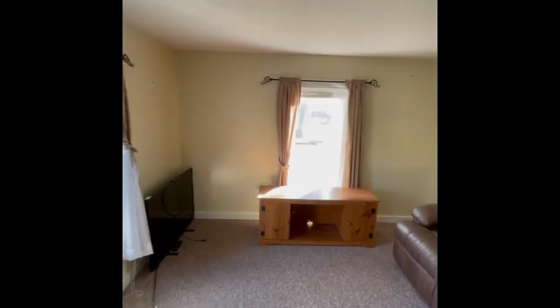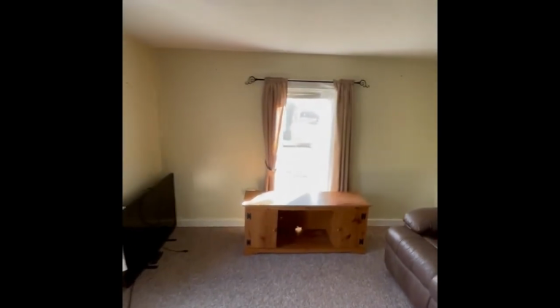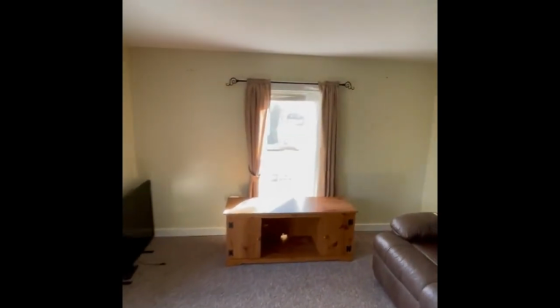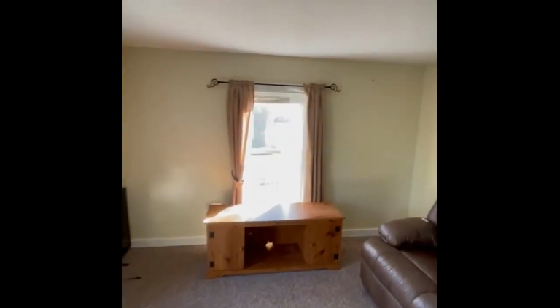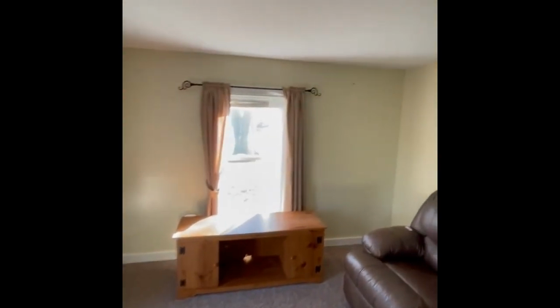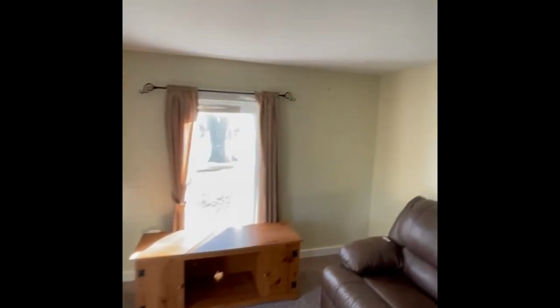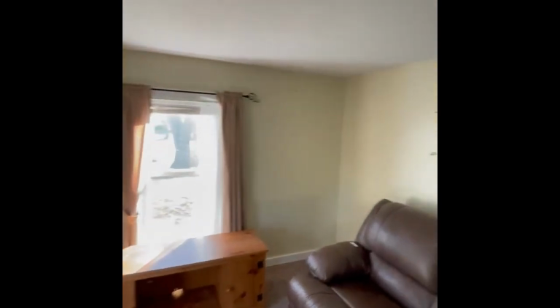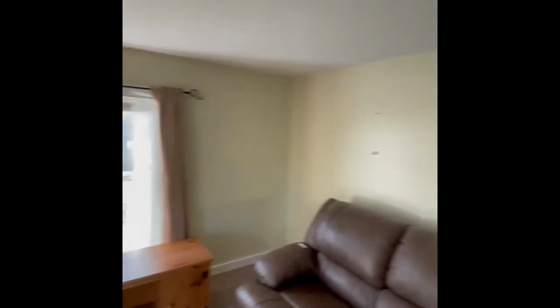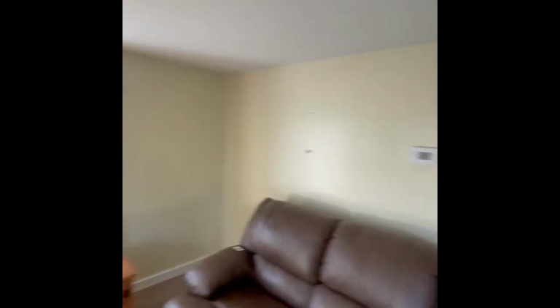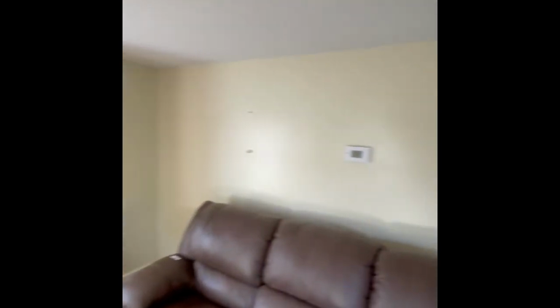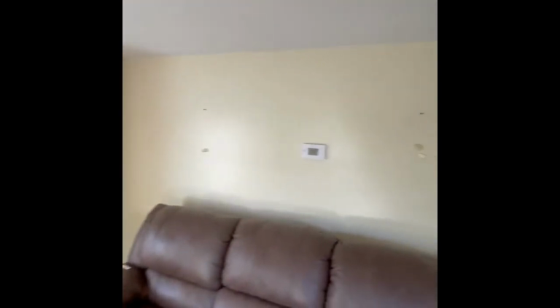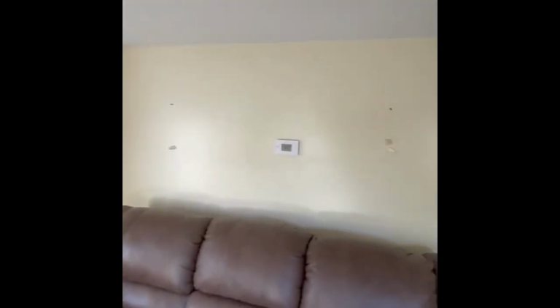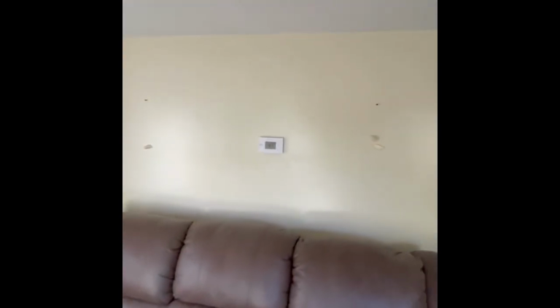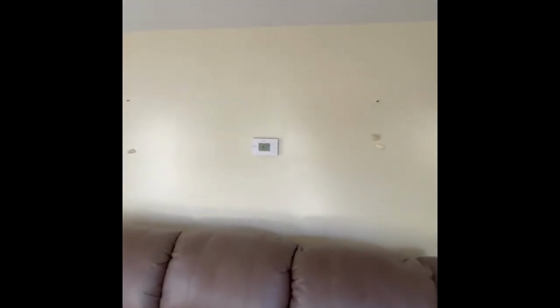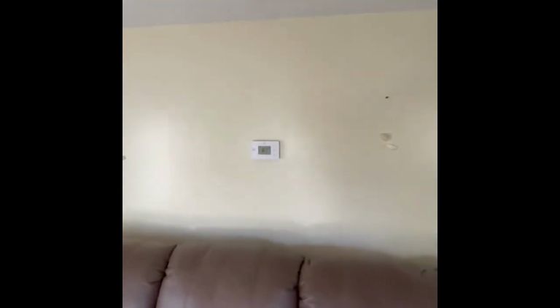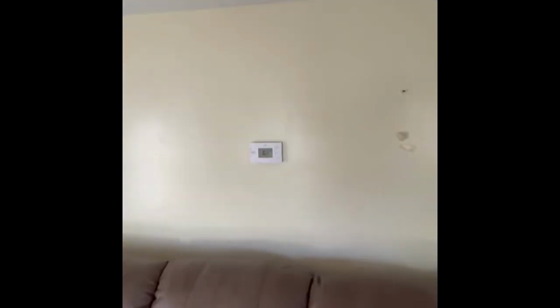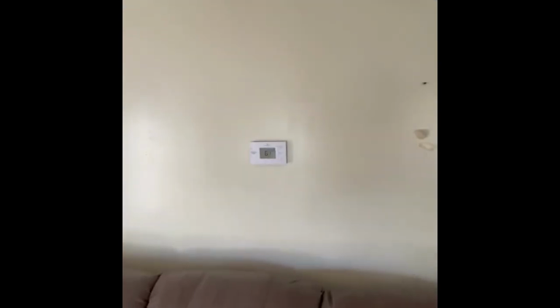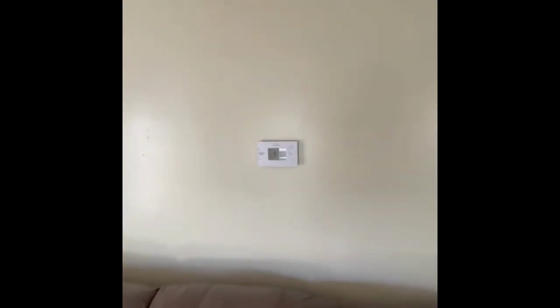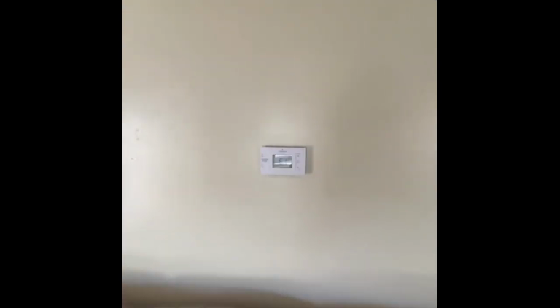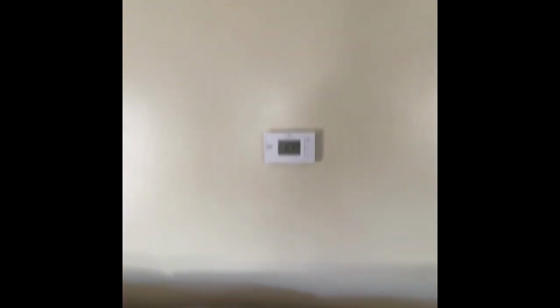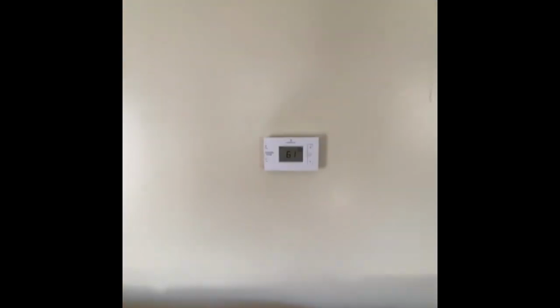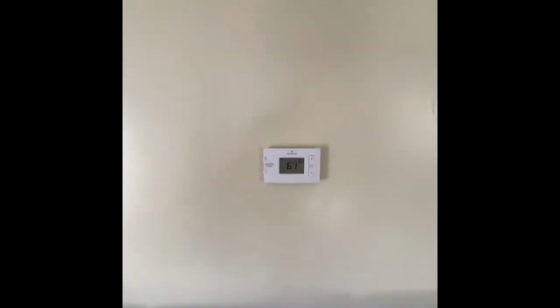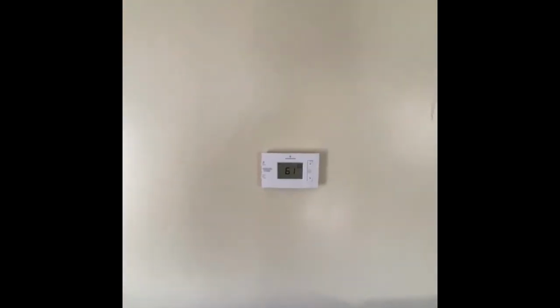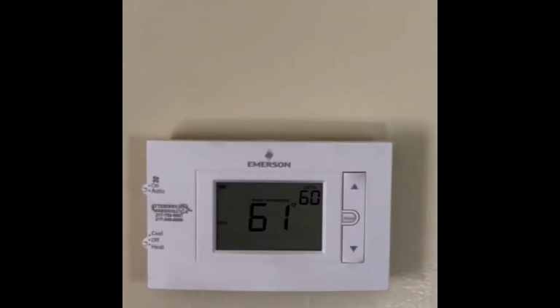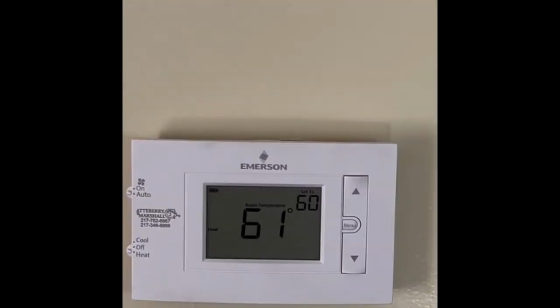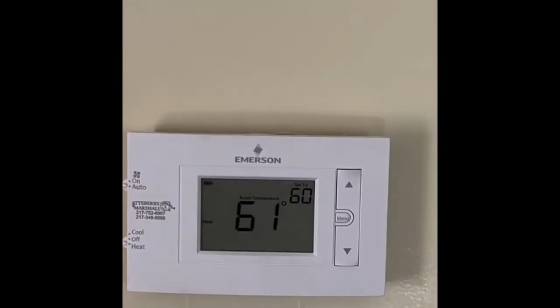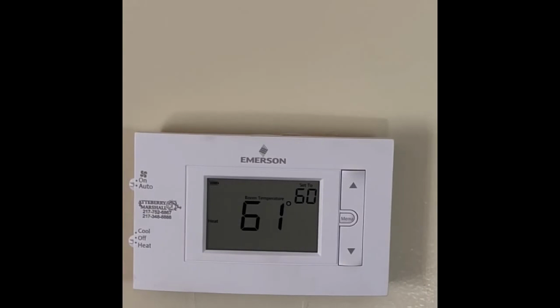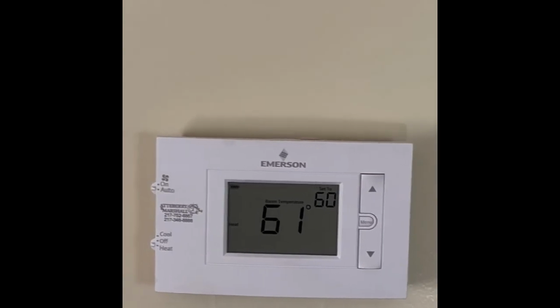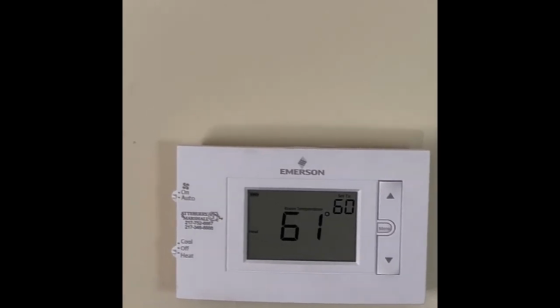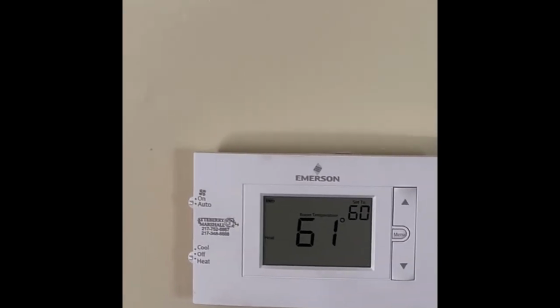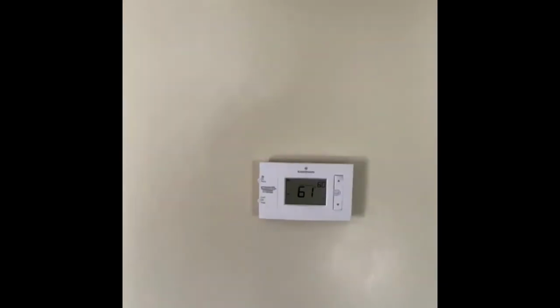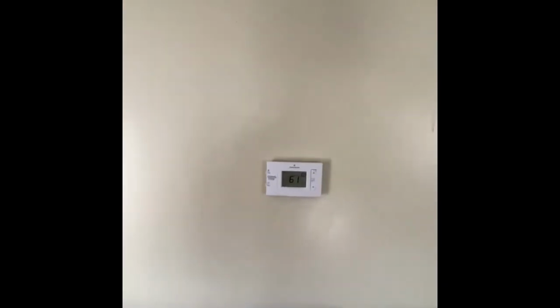Nice clean carpeted living room. Thermostat on the wall here in the living room.